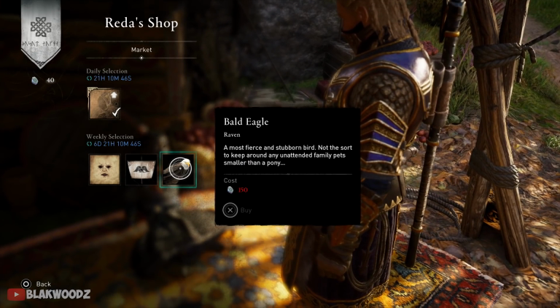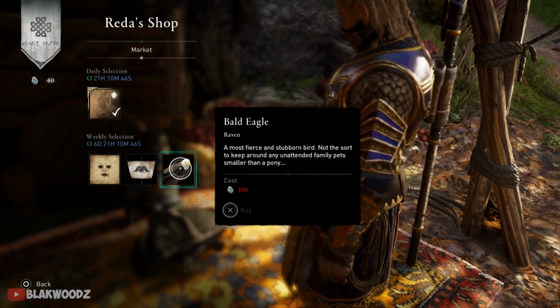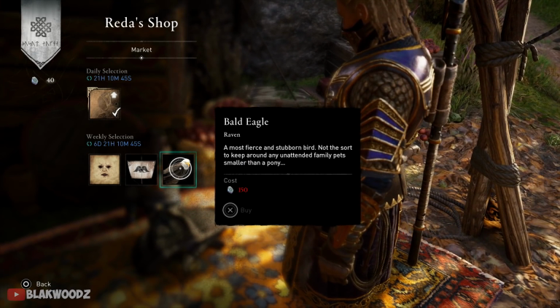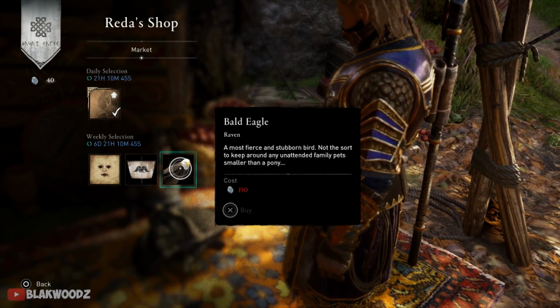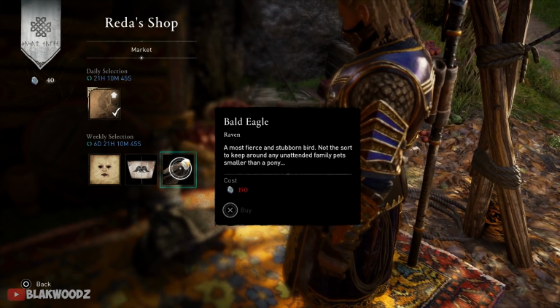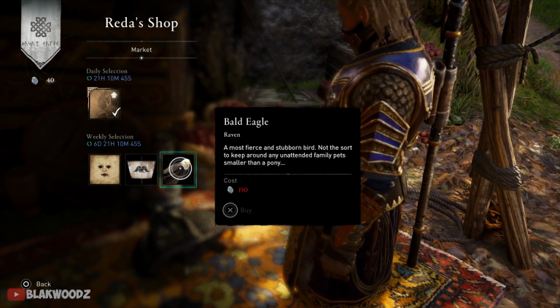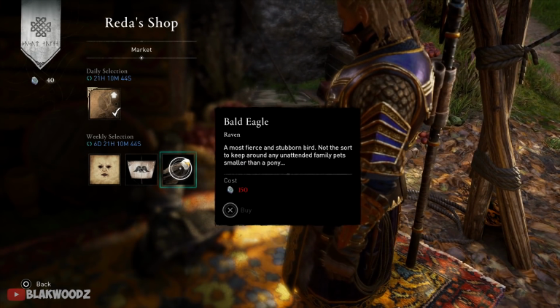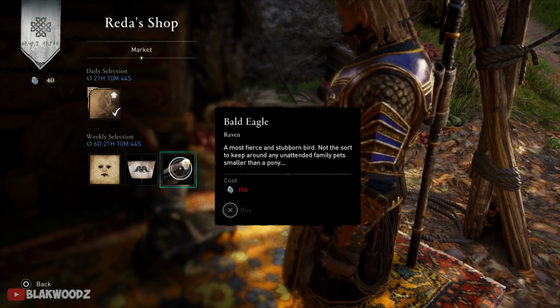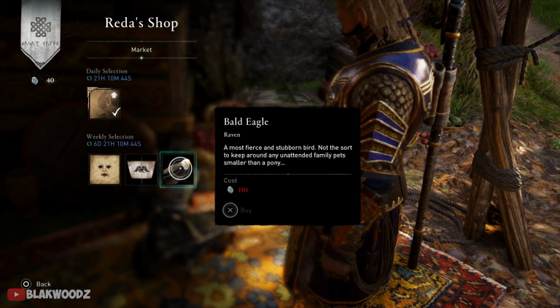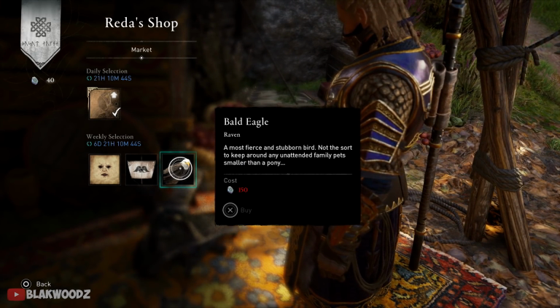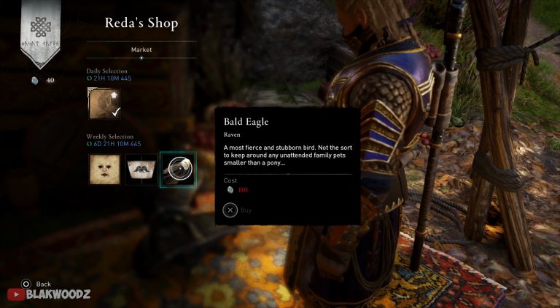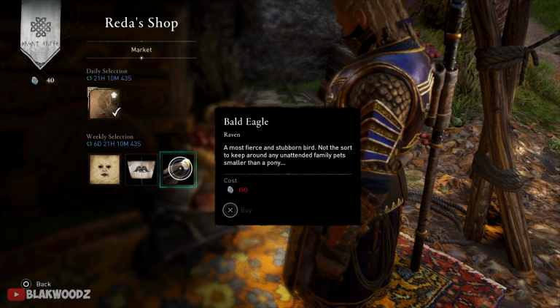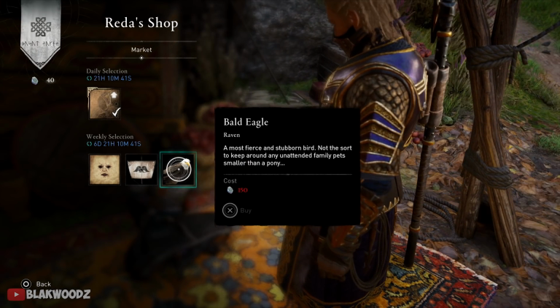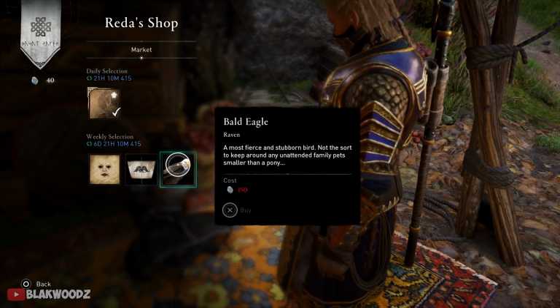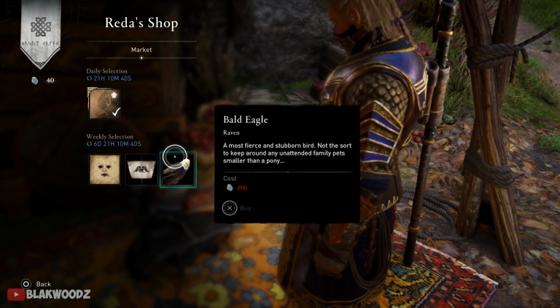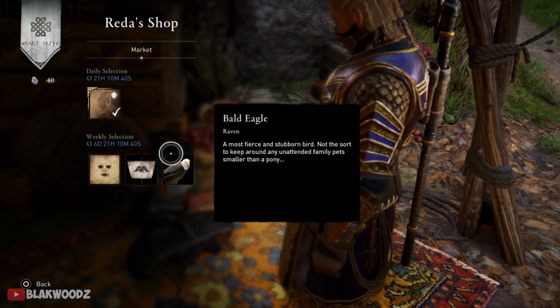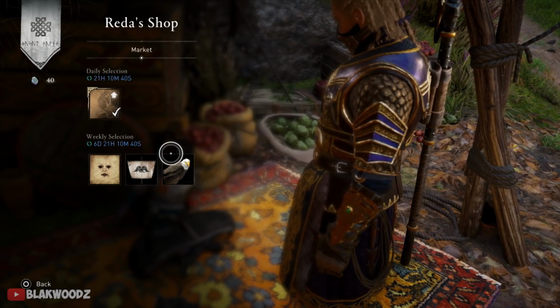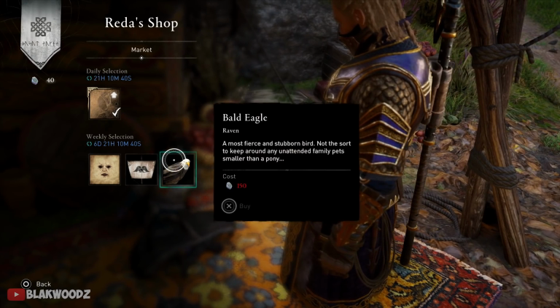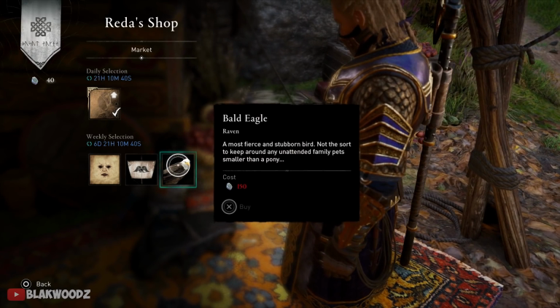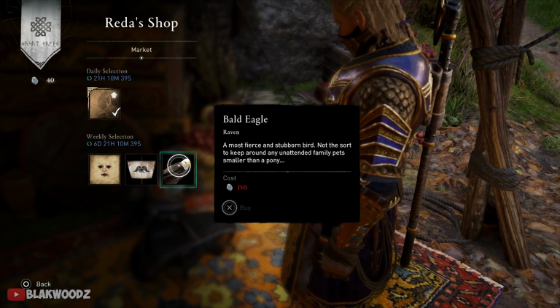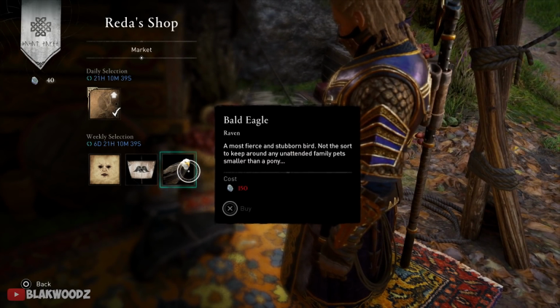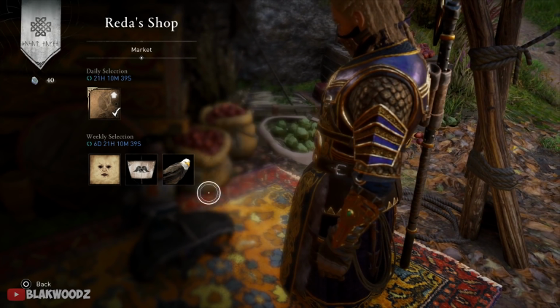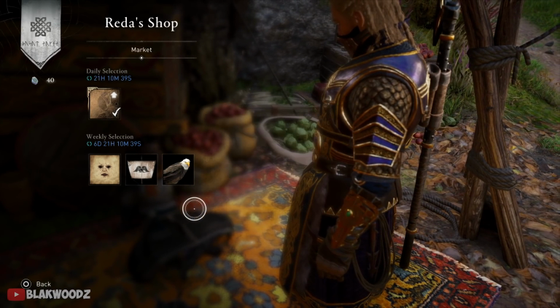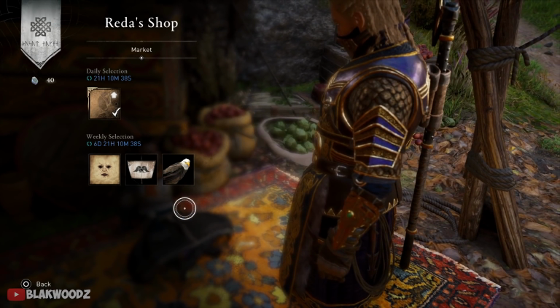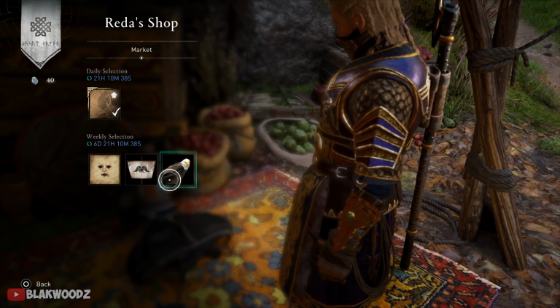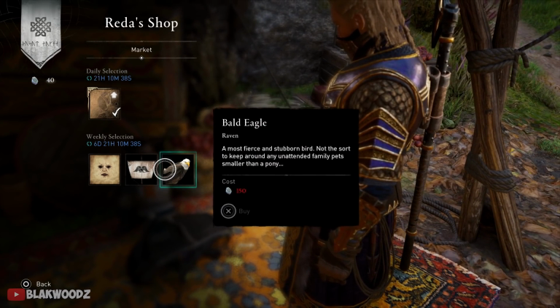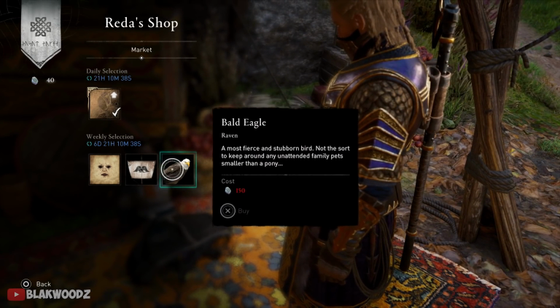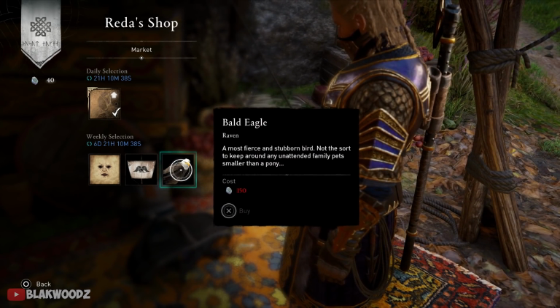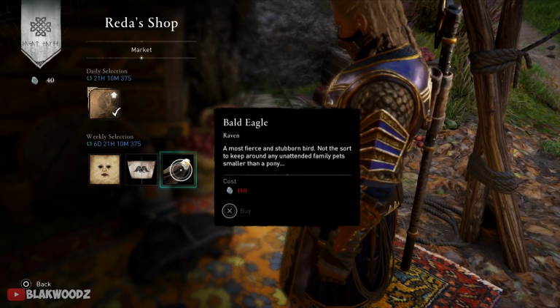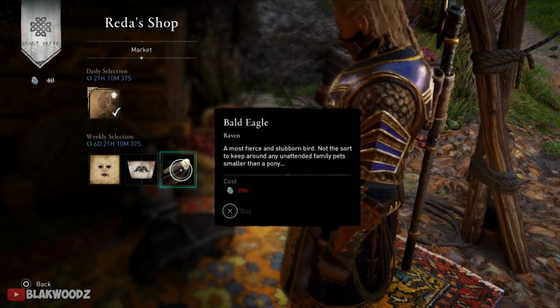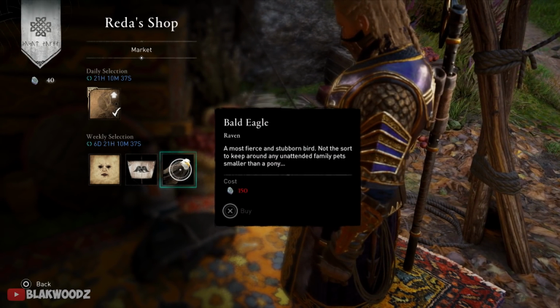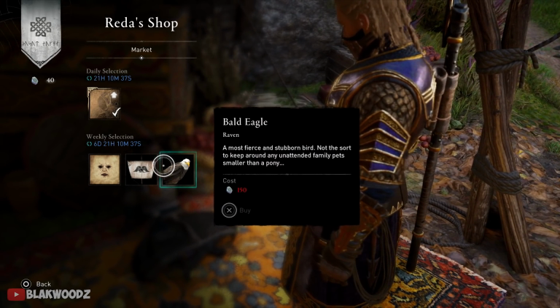We also have the gothic sail, which is nothing special at all, and a bald eagle as a raven skin — again, nothing special. I would personally prefer the raven over the eagle.